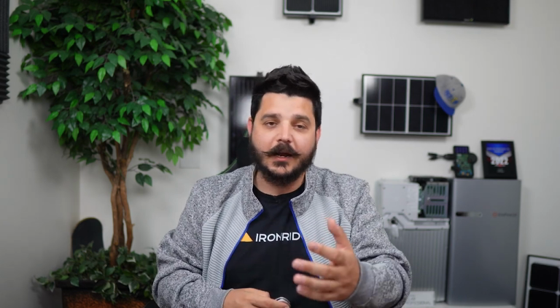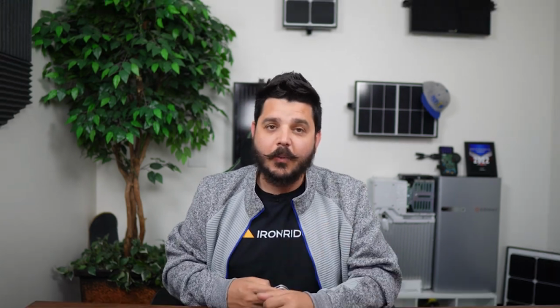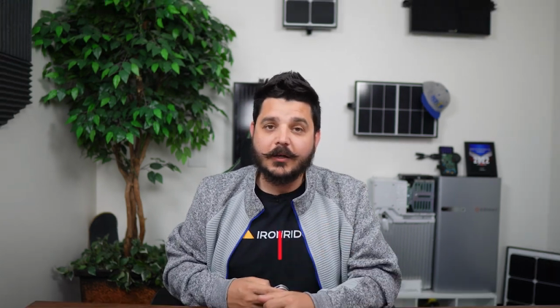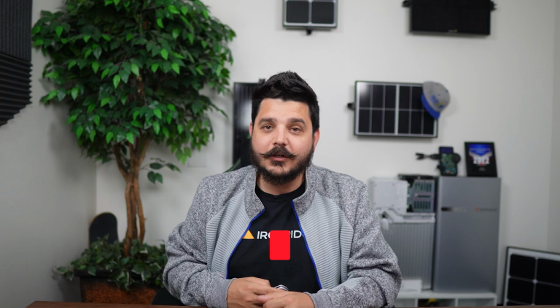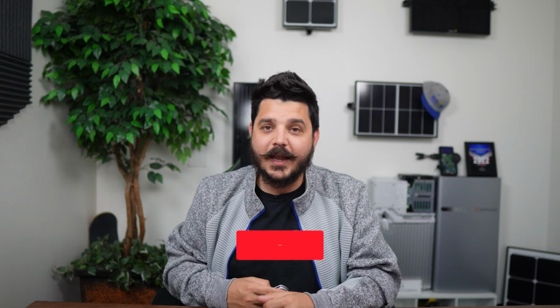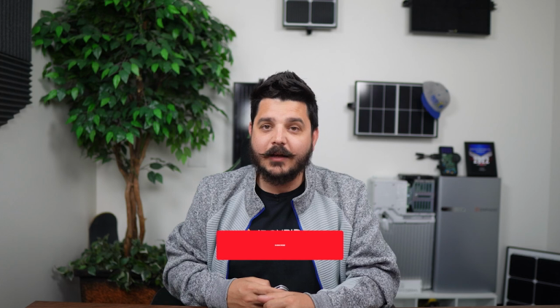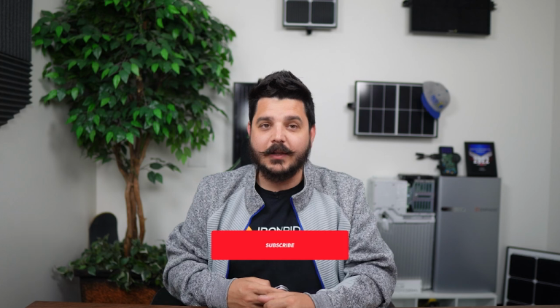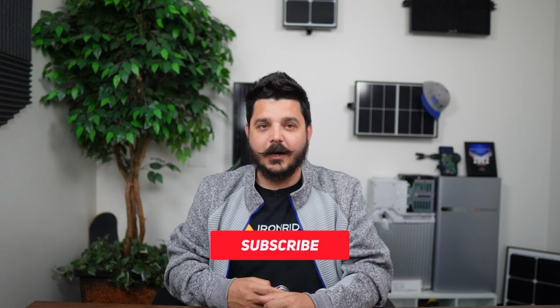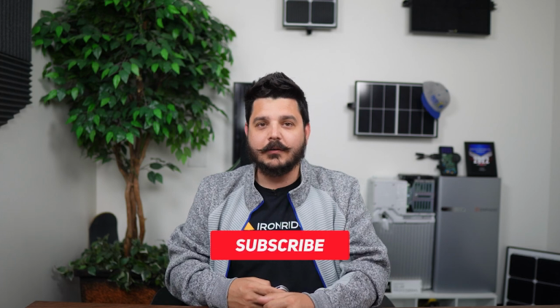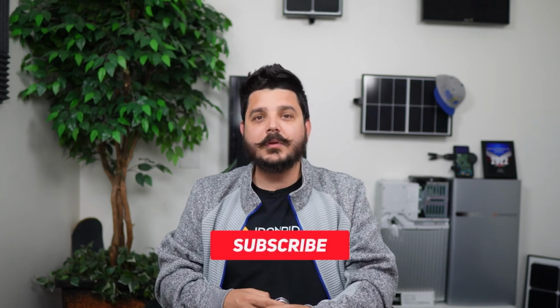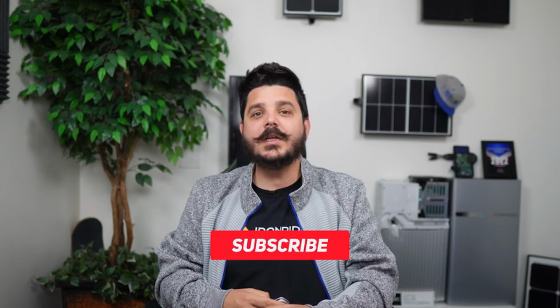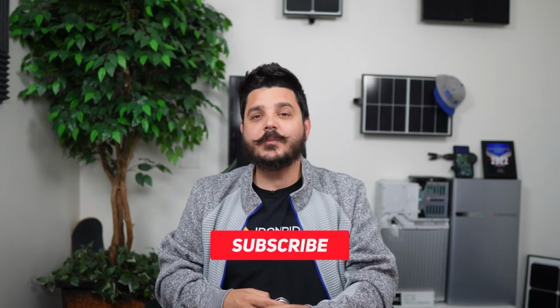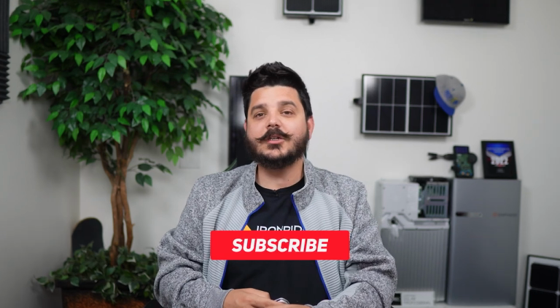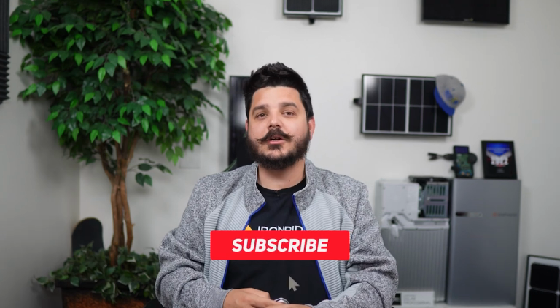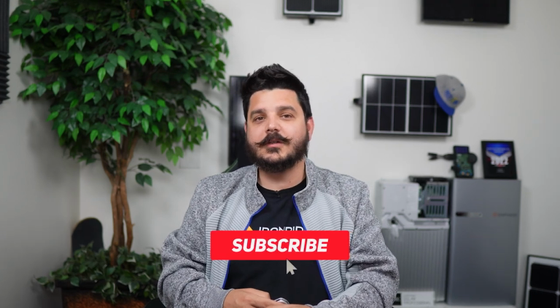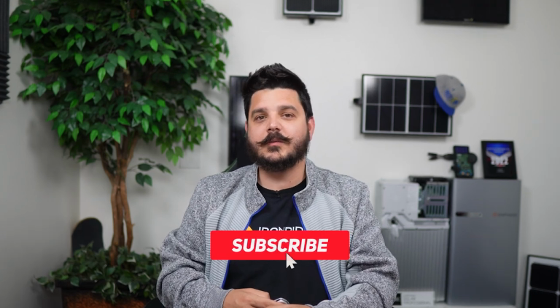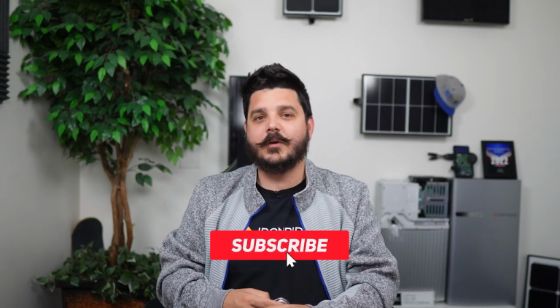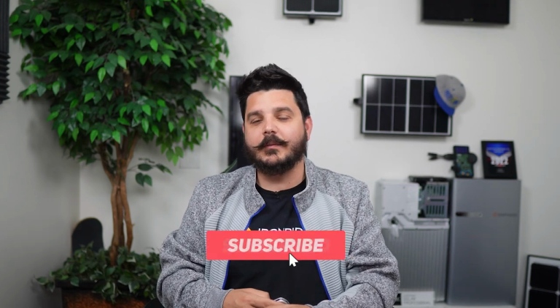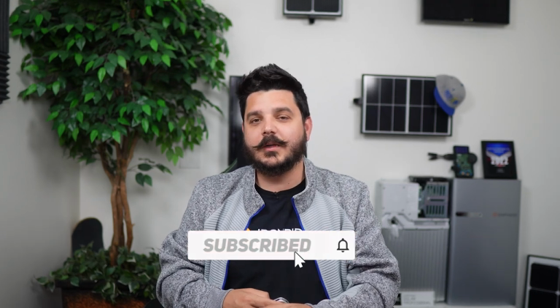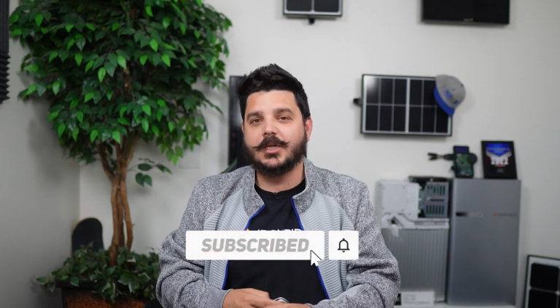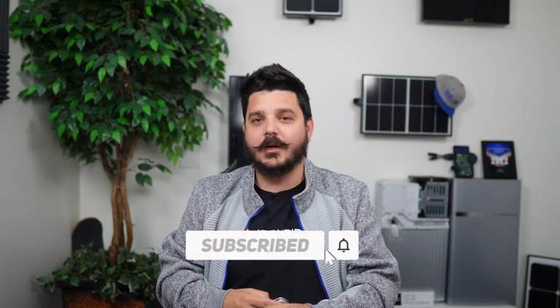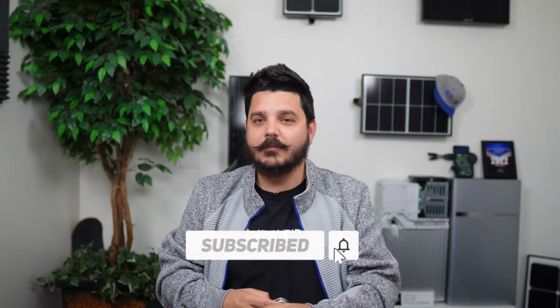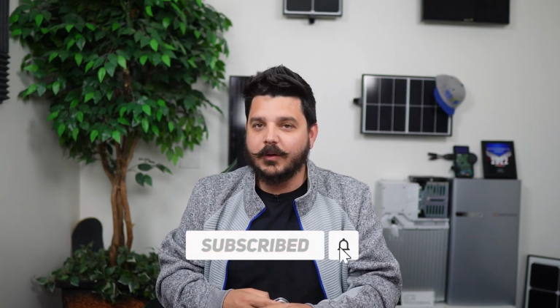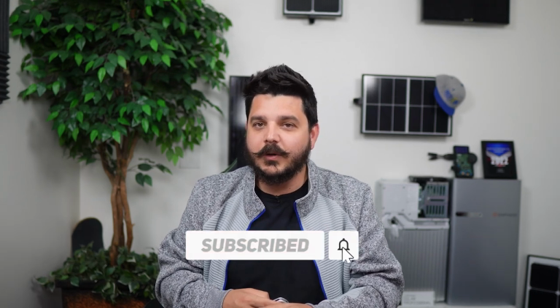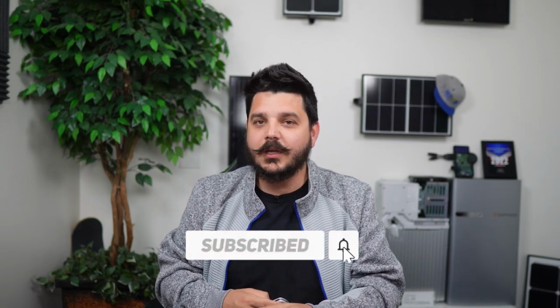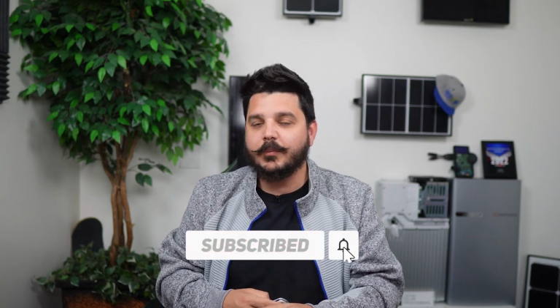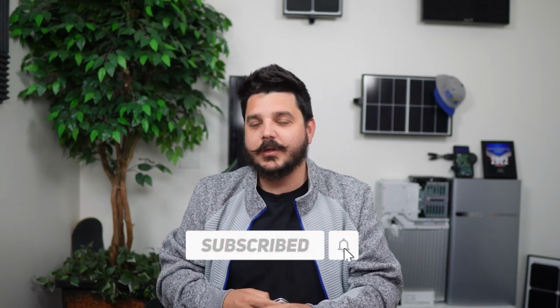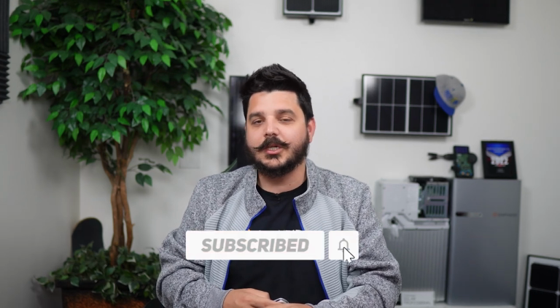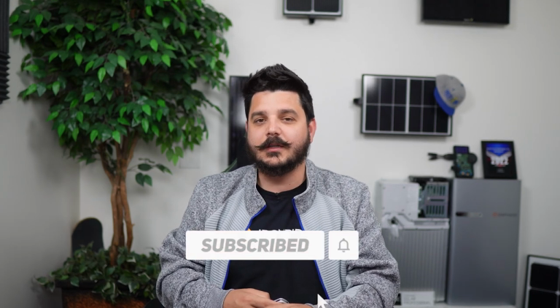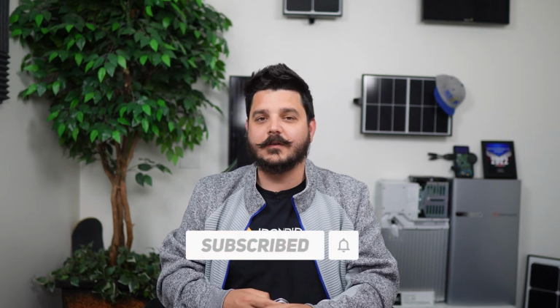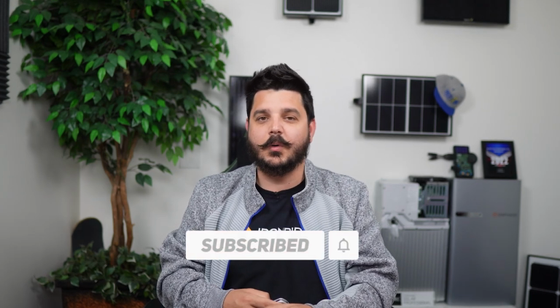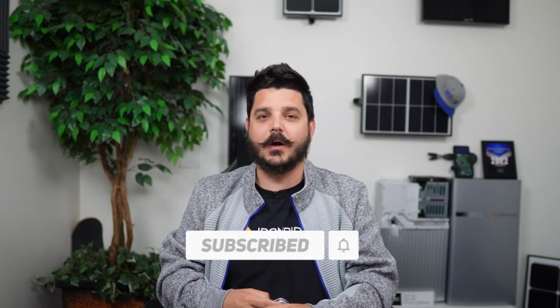And while you're down there, please be sure to subscribe to the channel — we really appreciate the support.